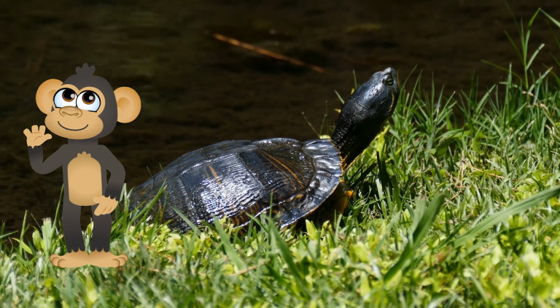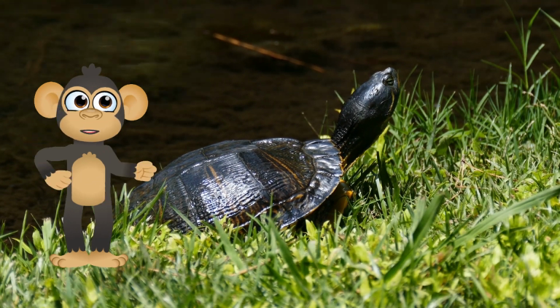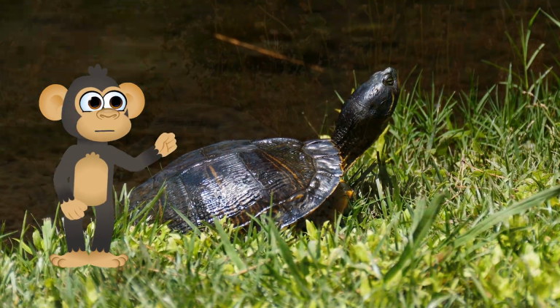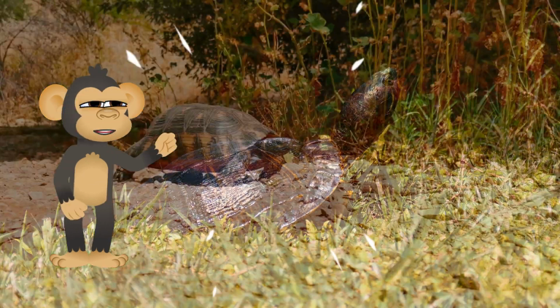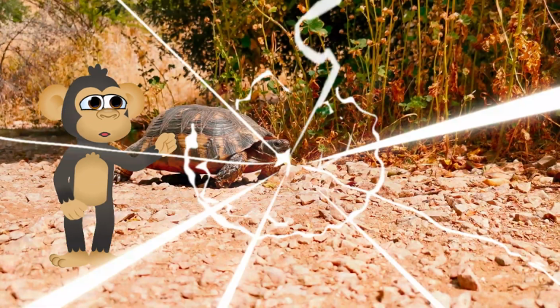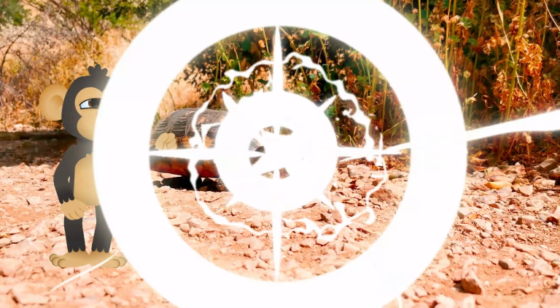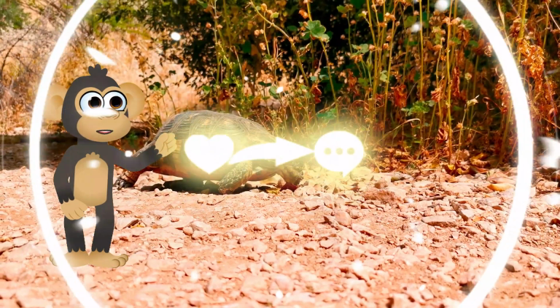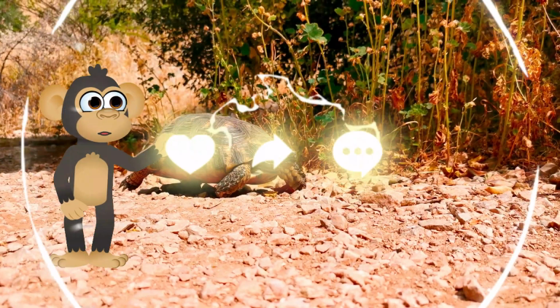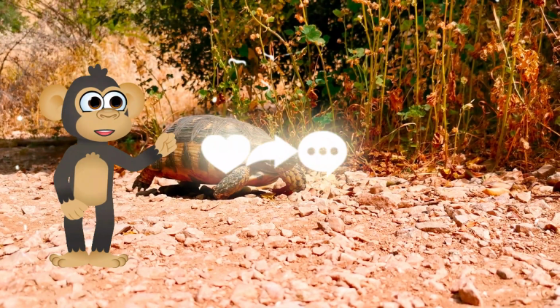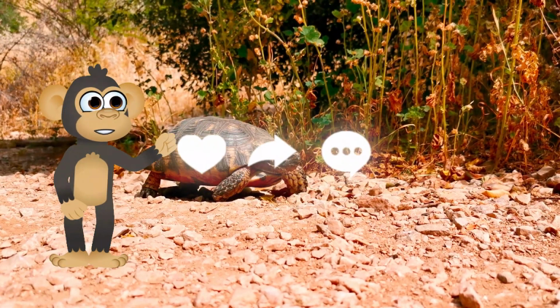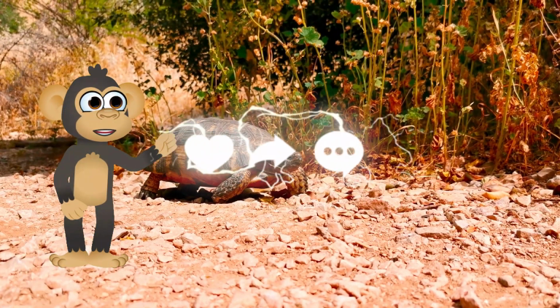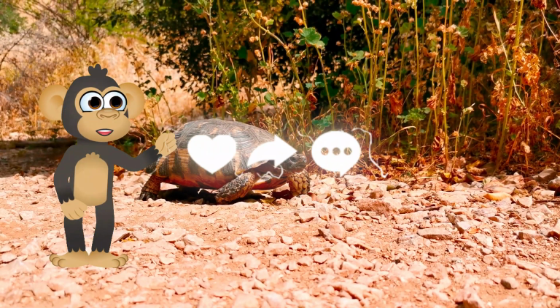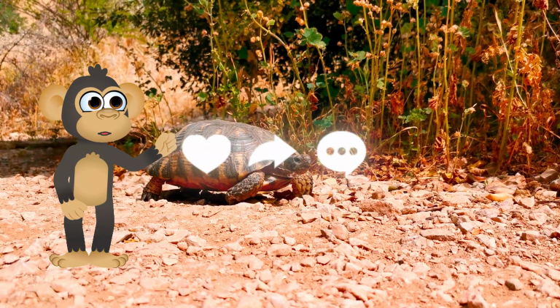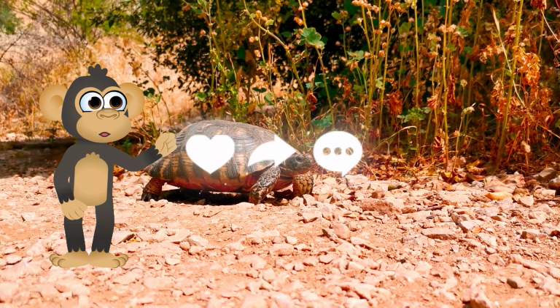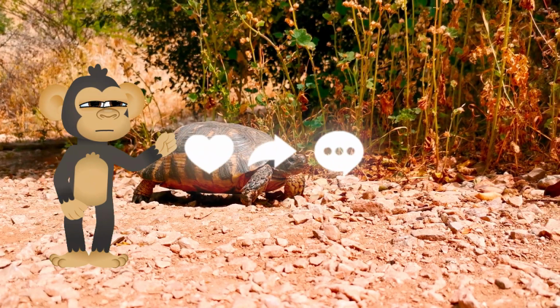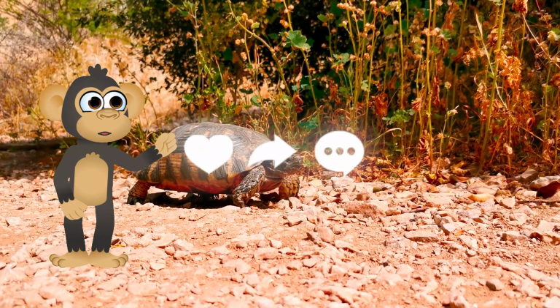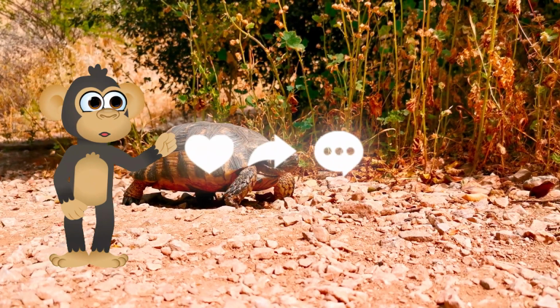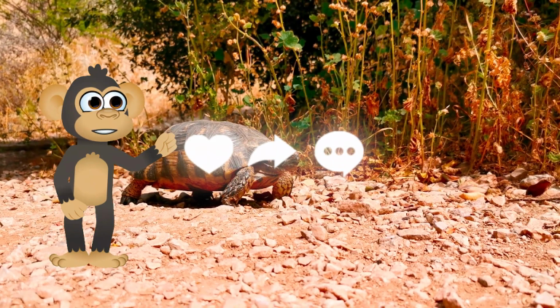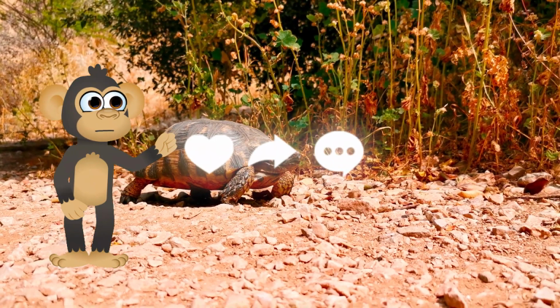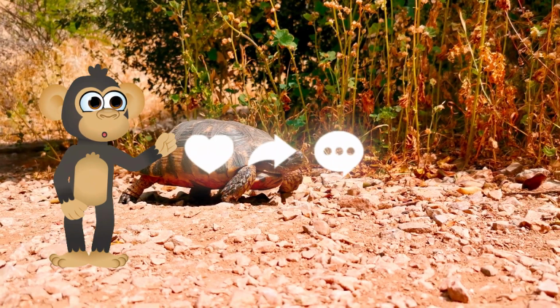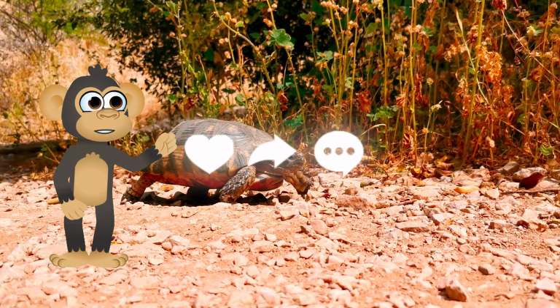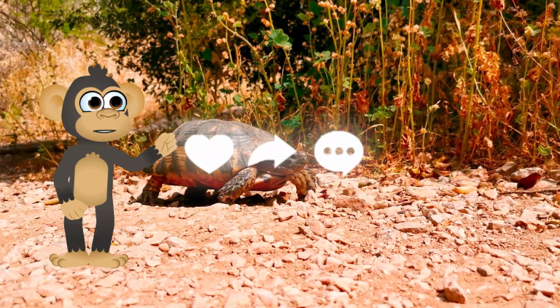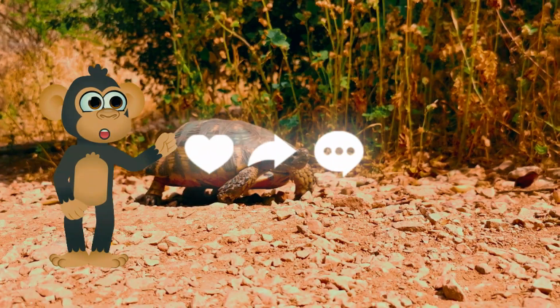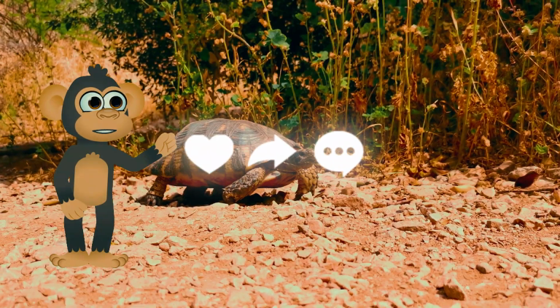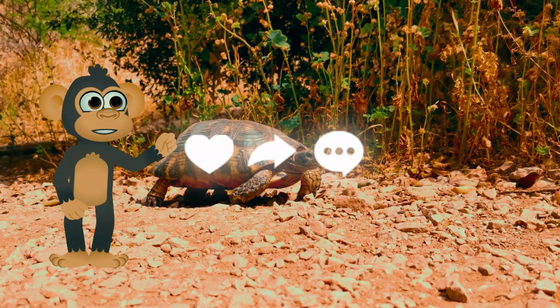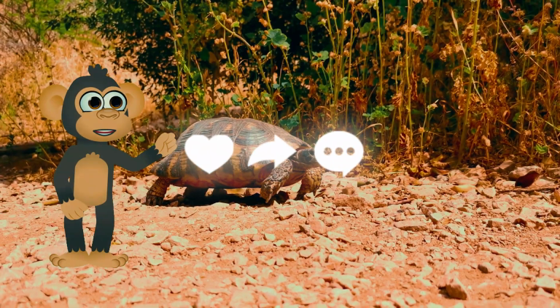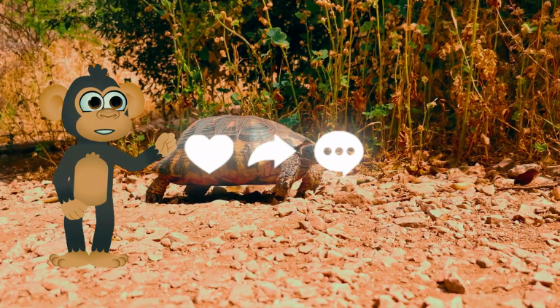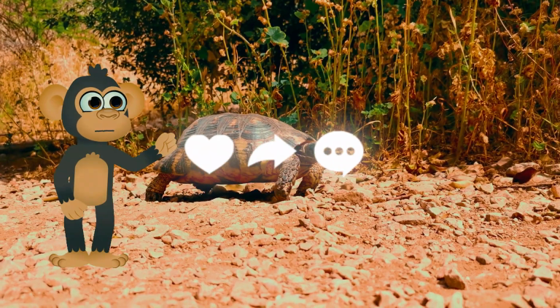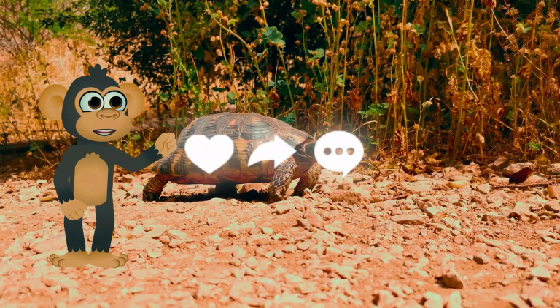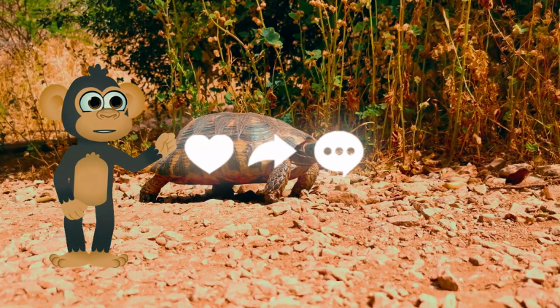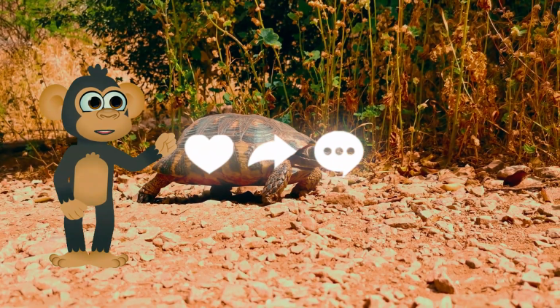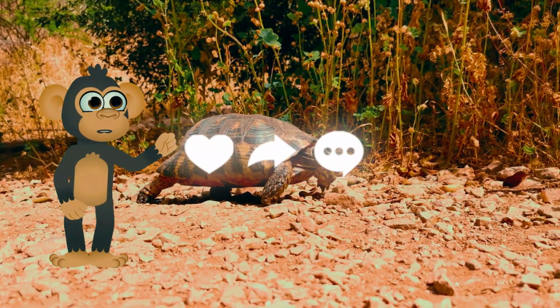Tell them why you think turtles are amazing creatures and how important it is to keep their watery homes clean and their beaches safe.